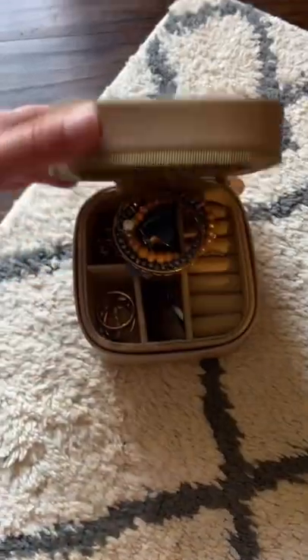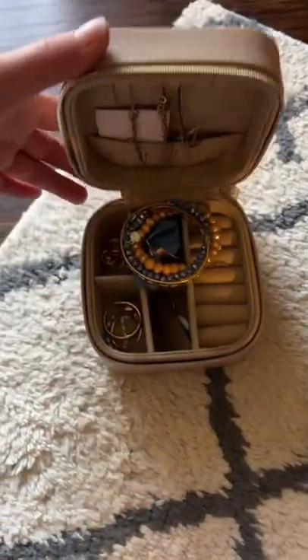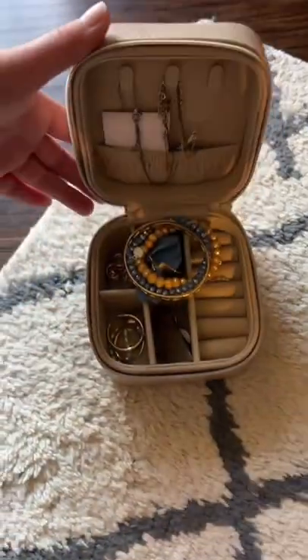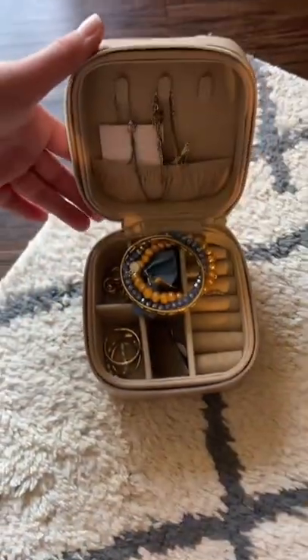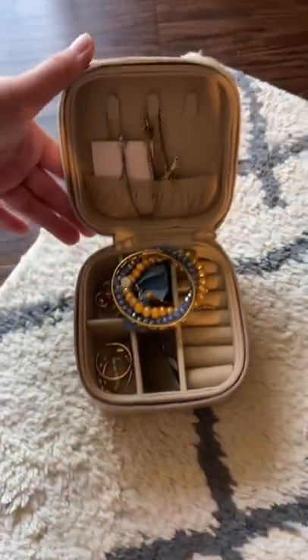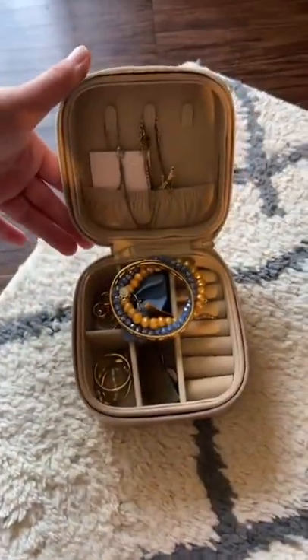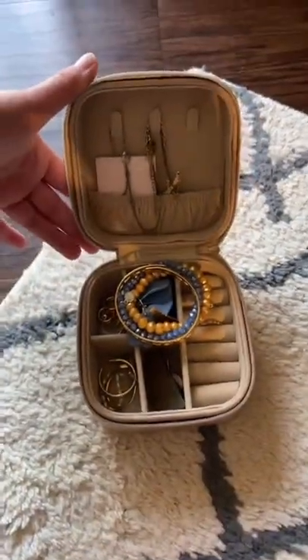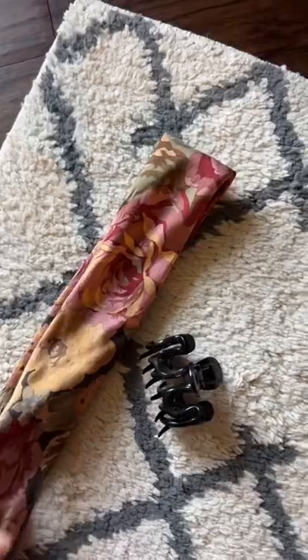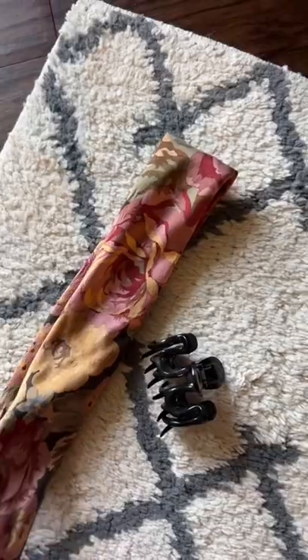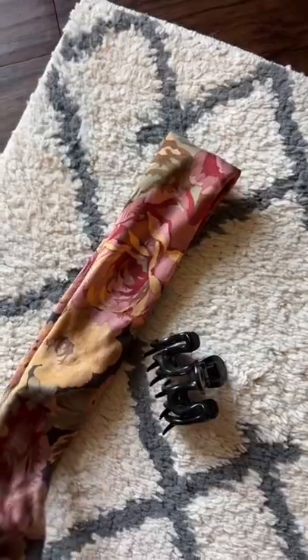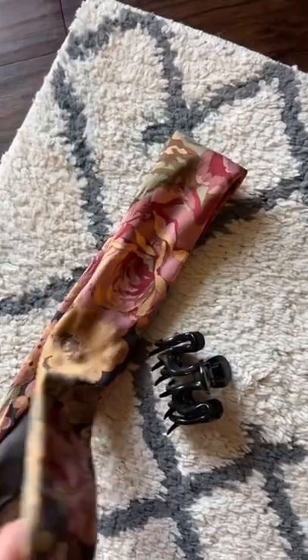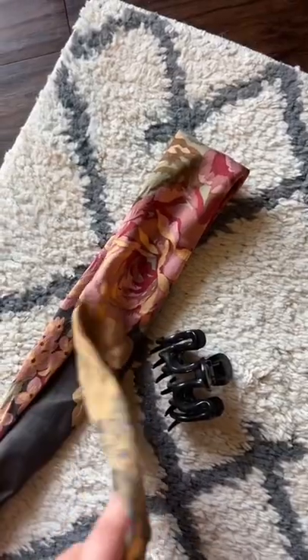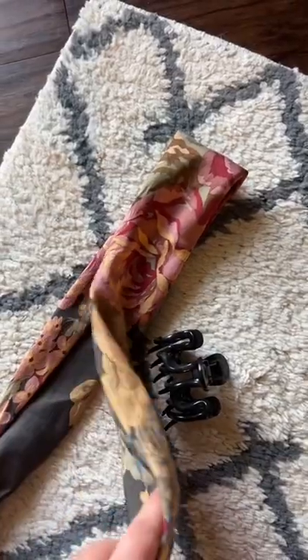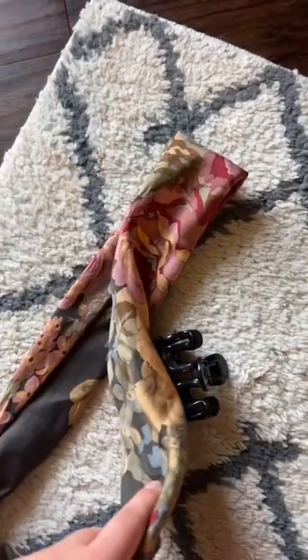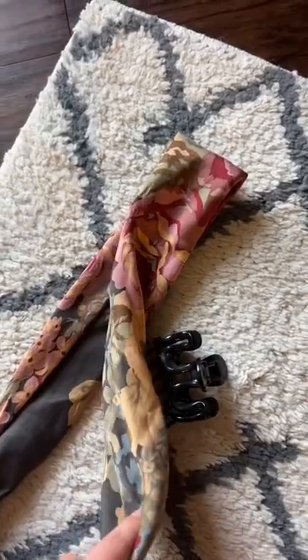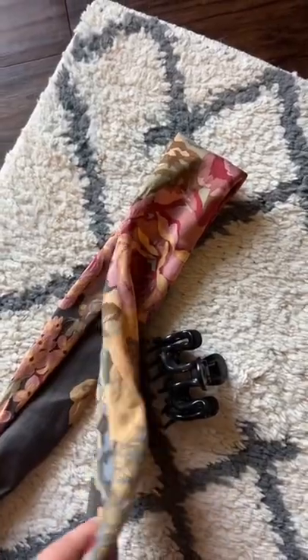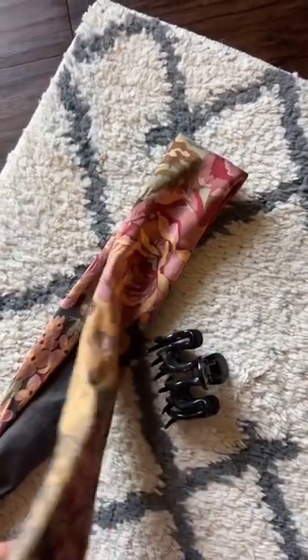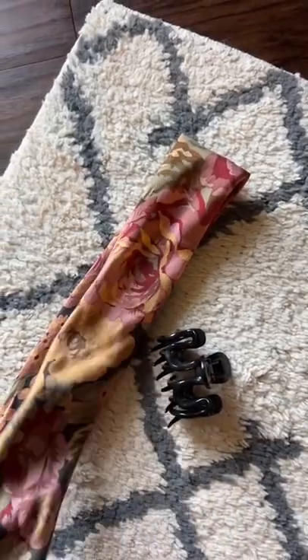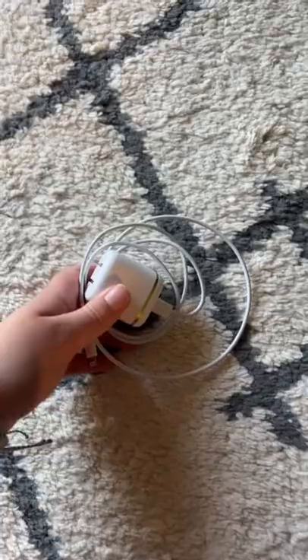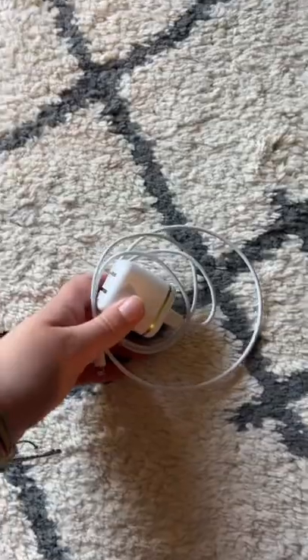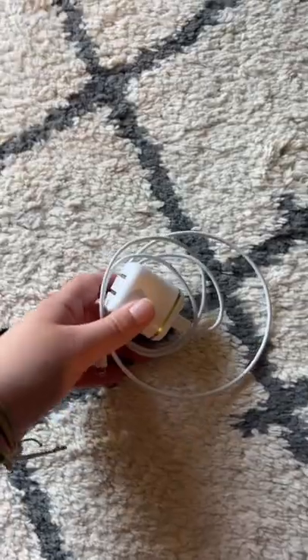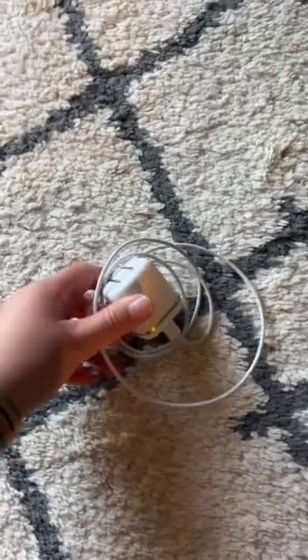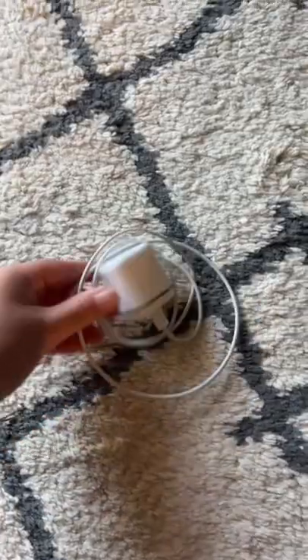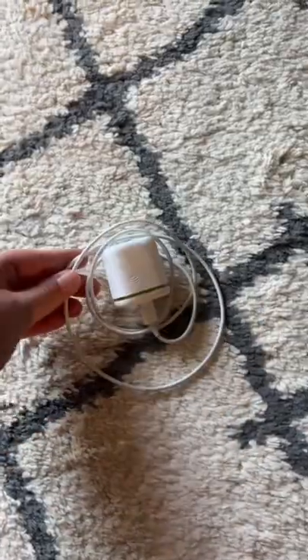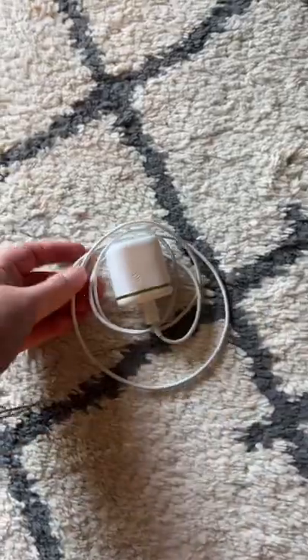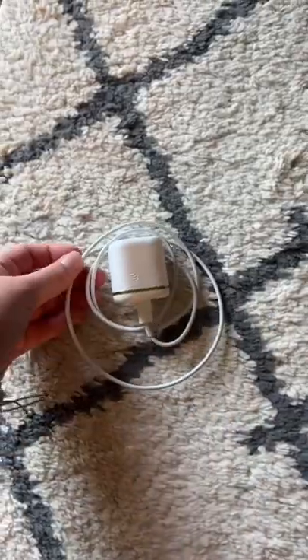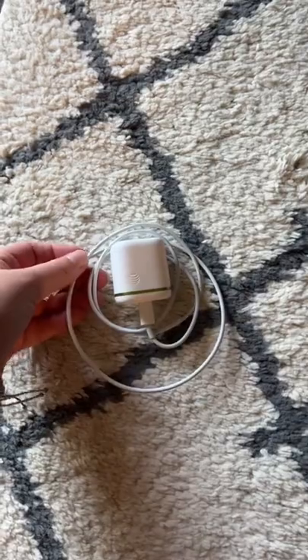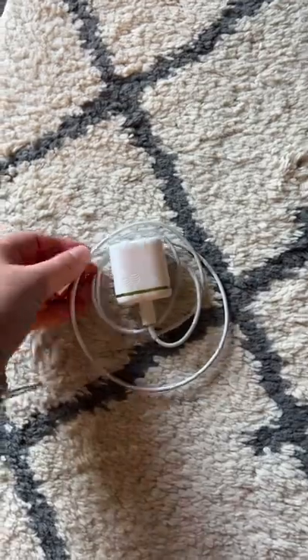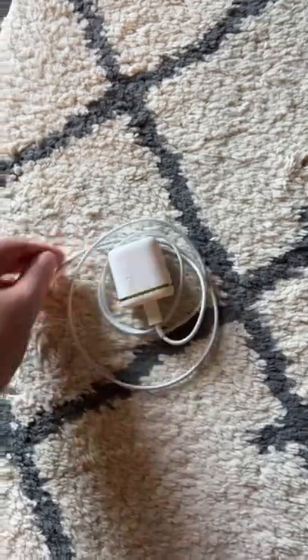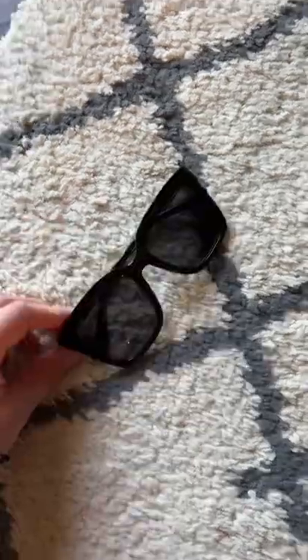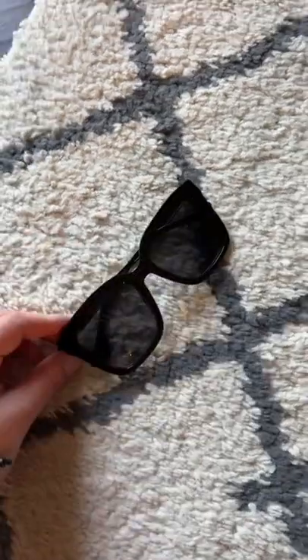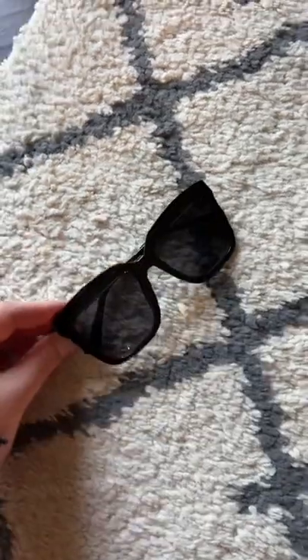6. Jewelry. 7. Hair accessories. 8. Chargers and other portable cords.